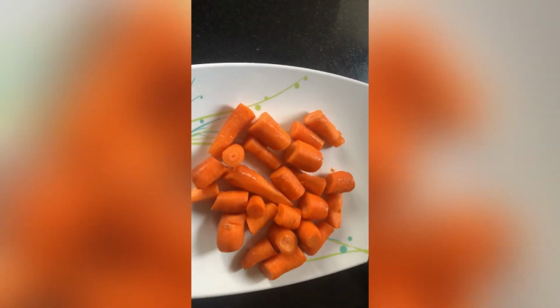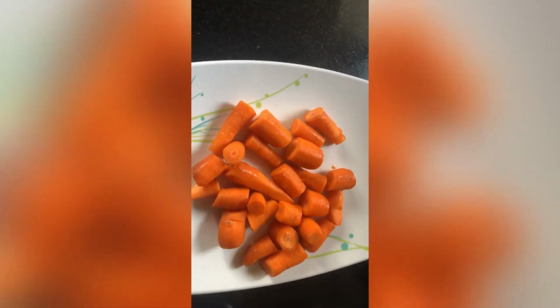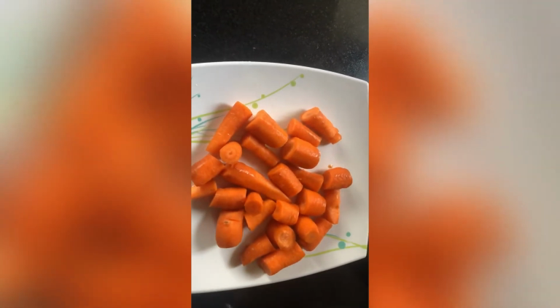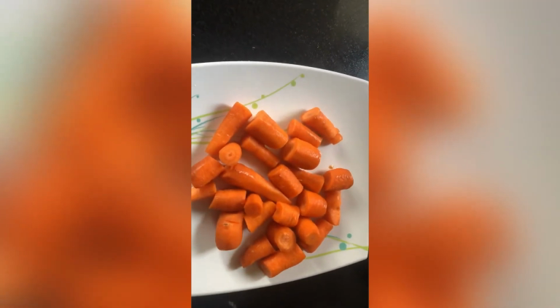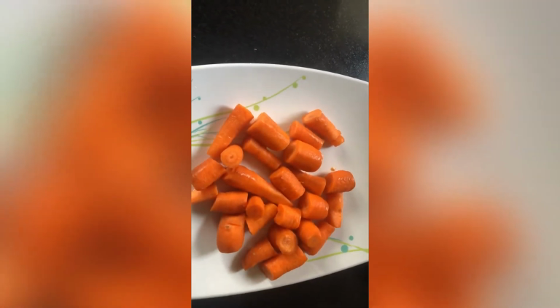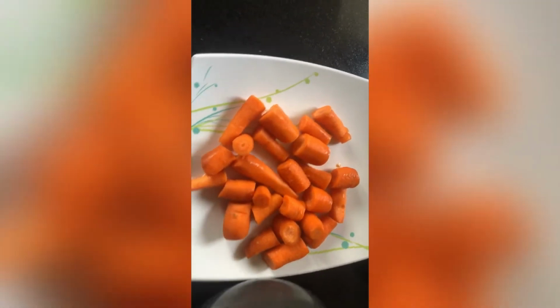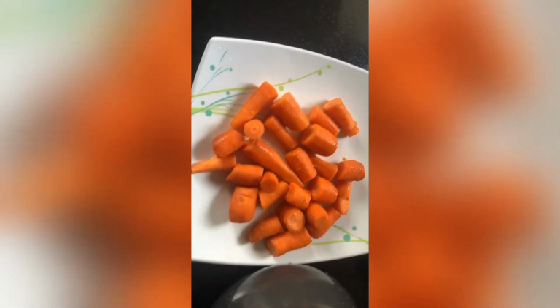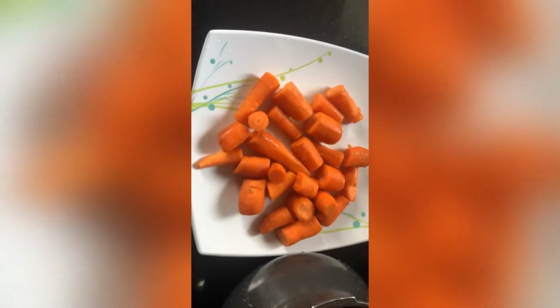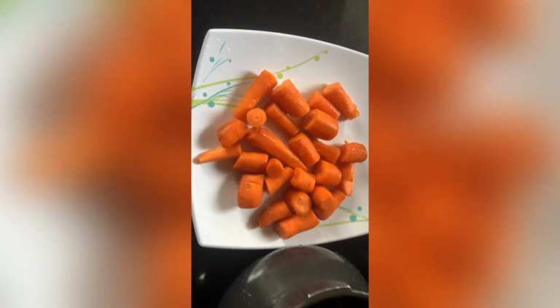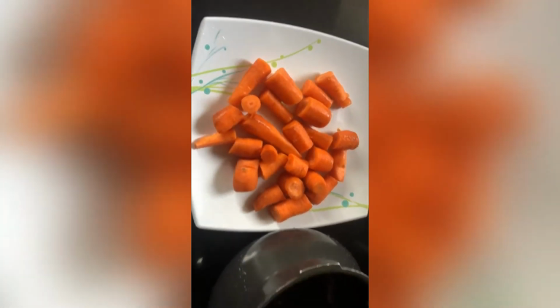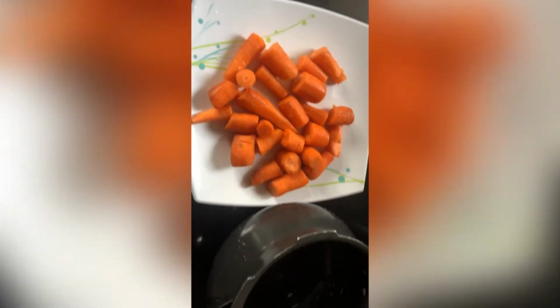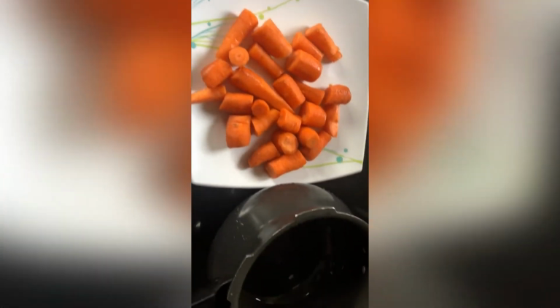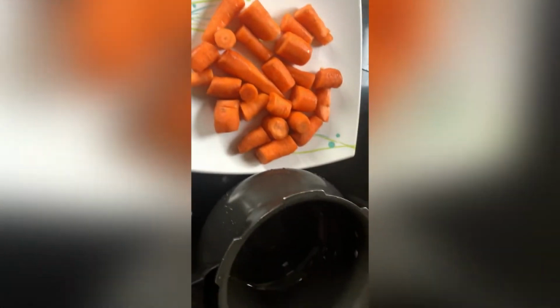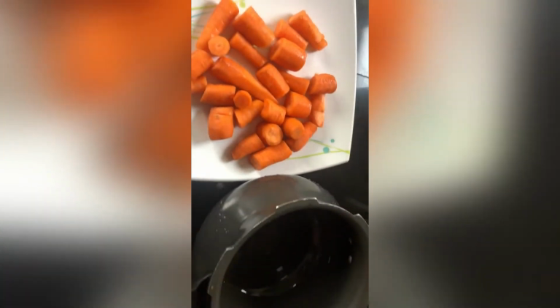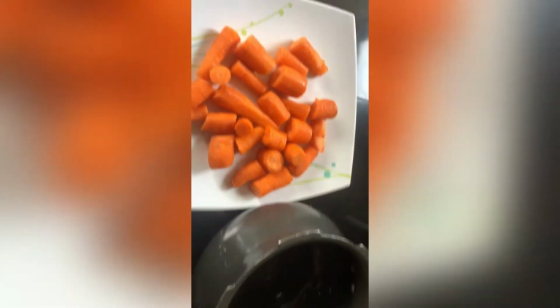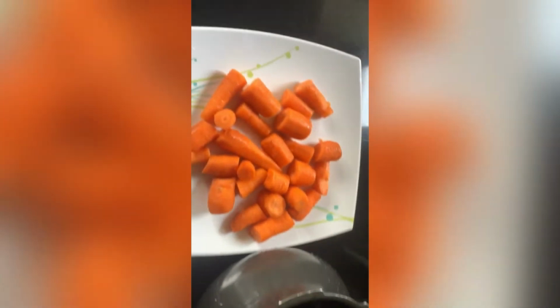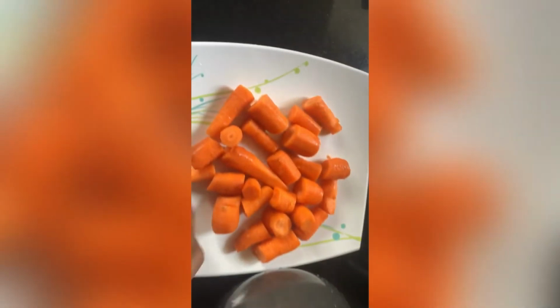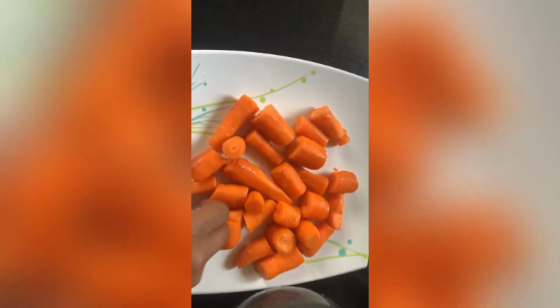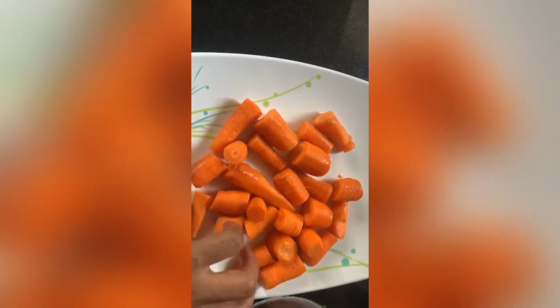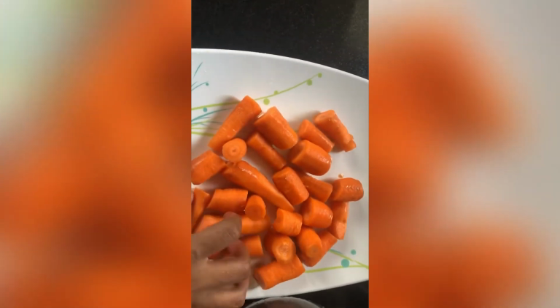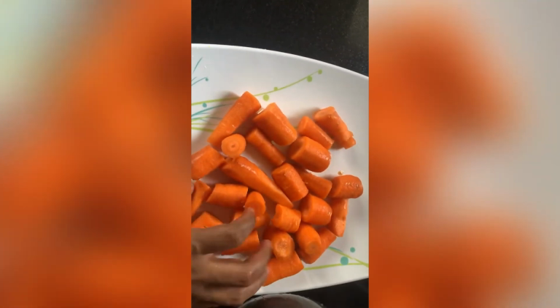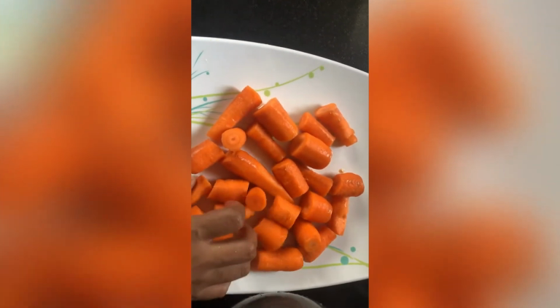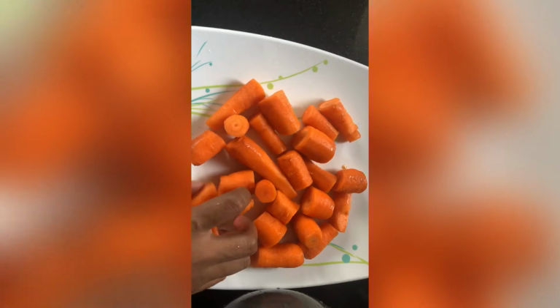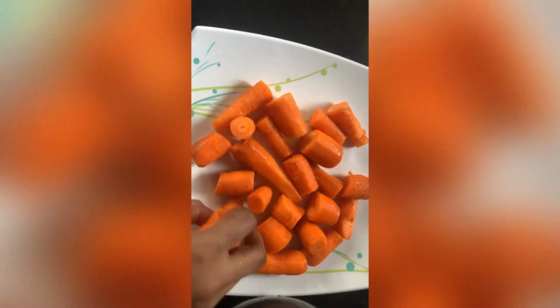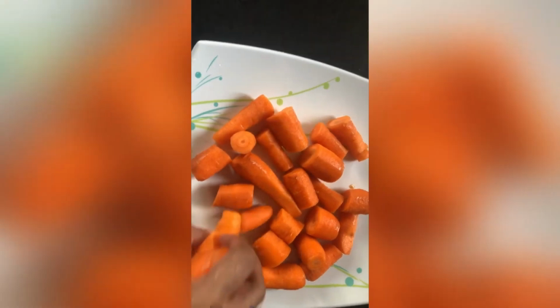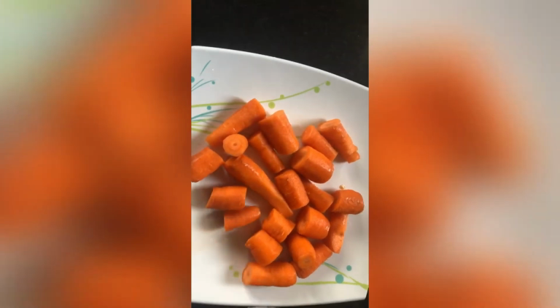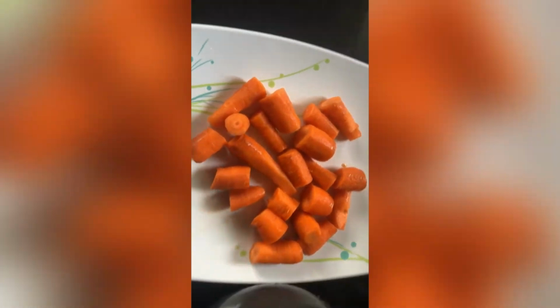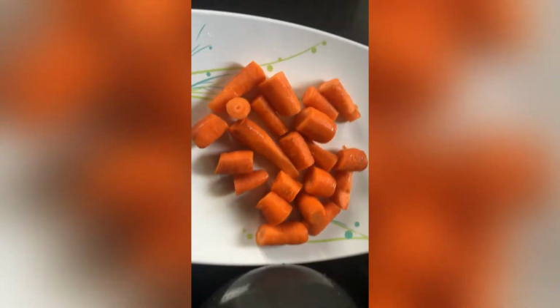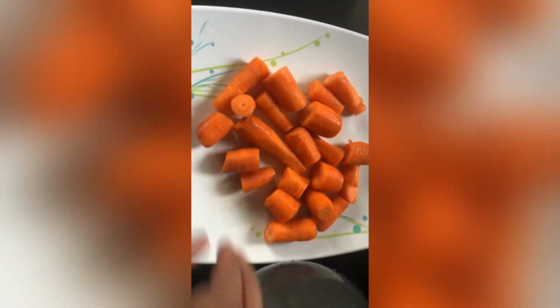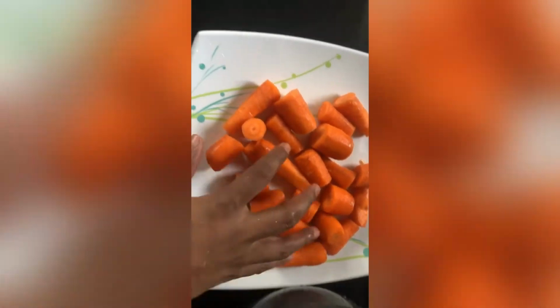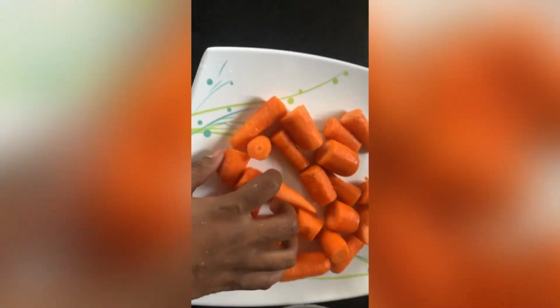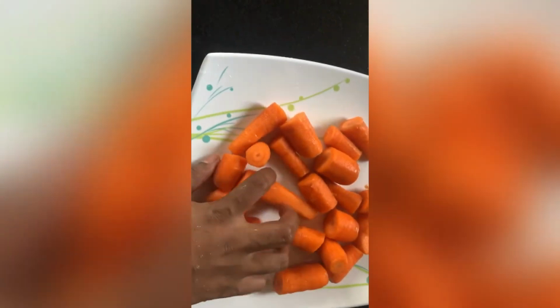Hello and welcome back to our channel. We are going to eat carrots. This is a special recipe for carrot.